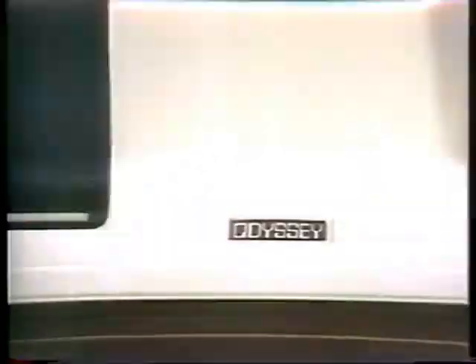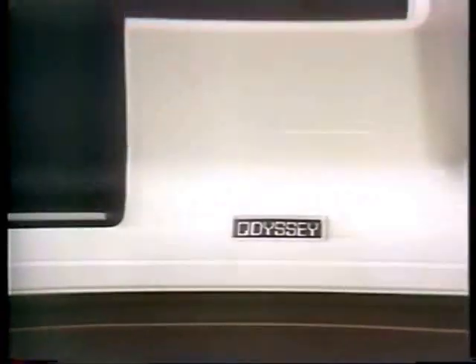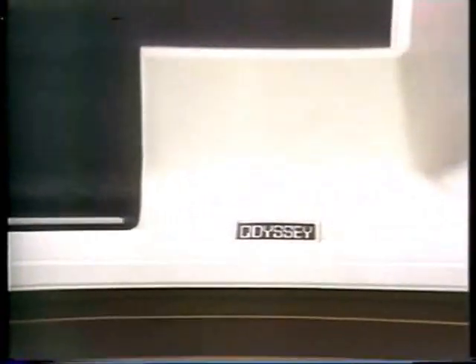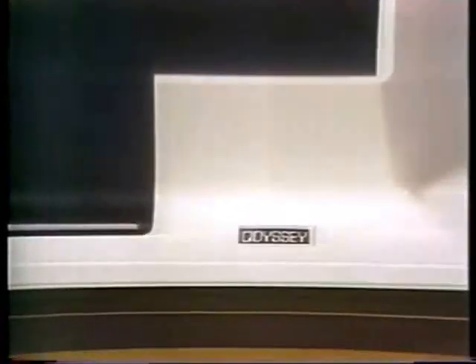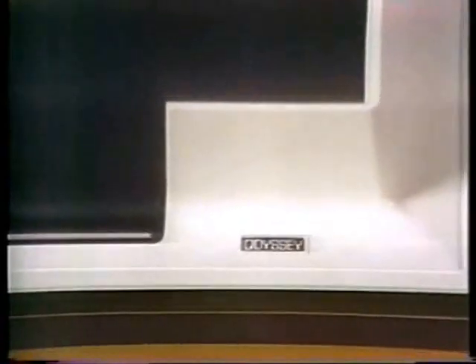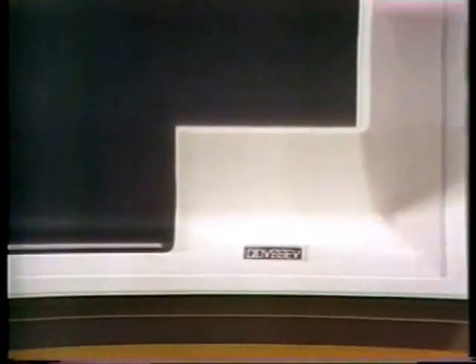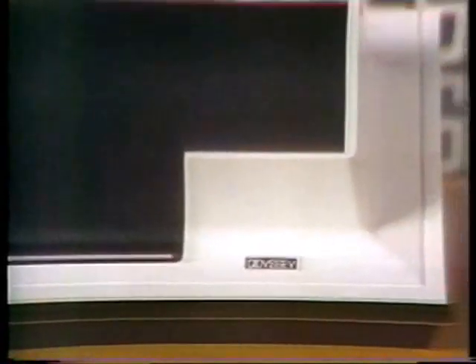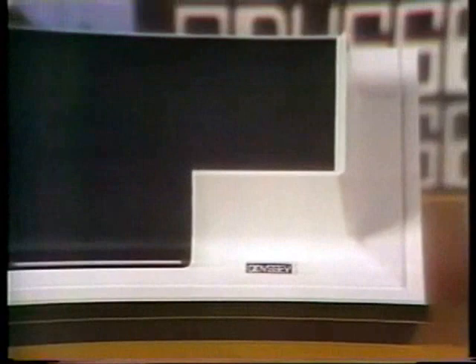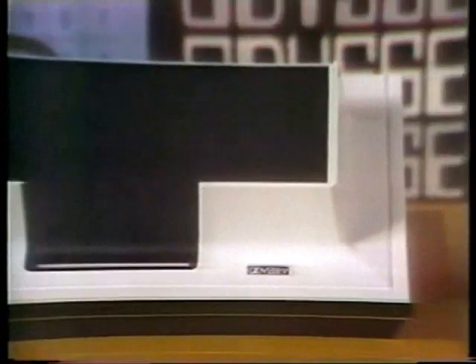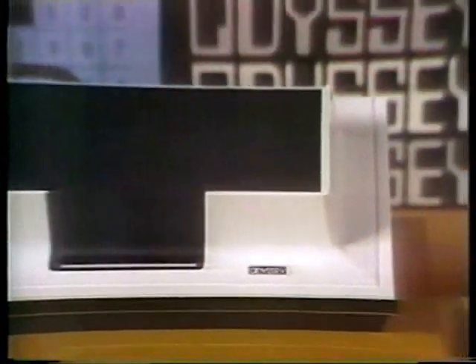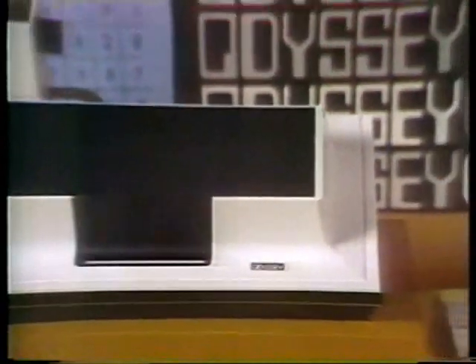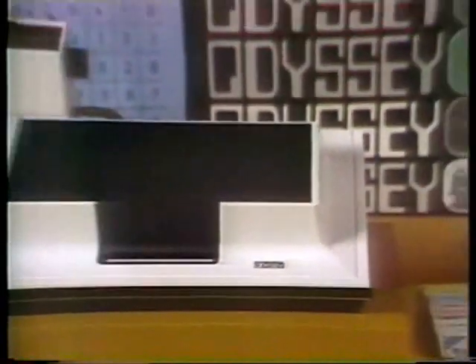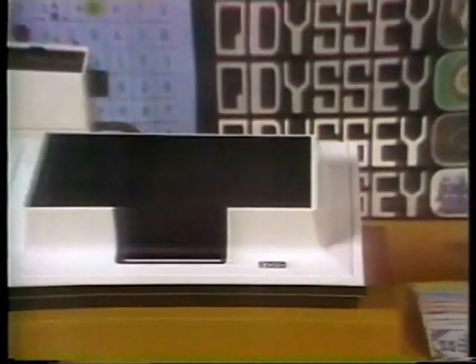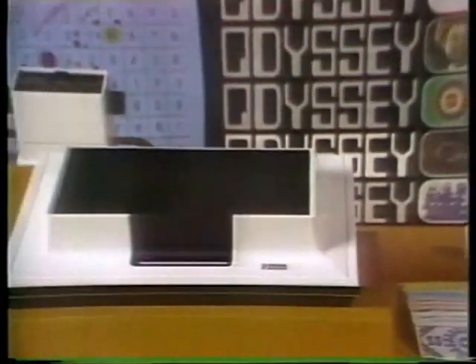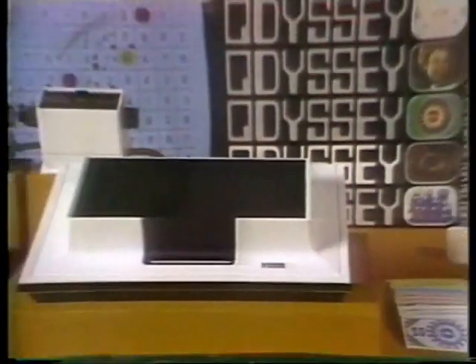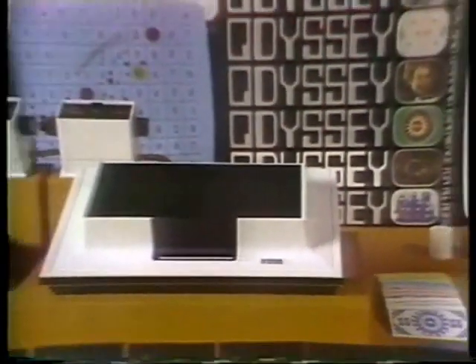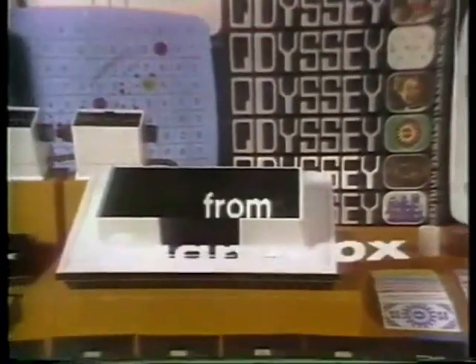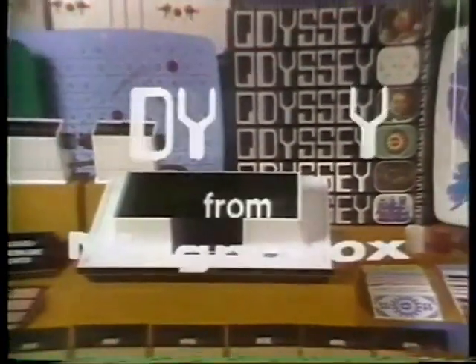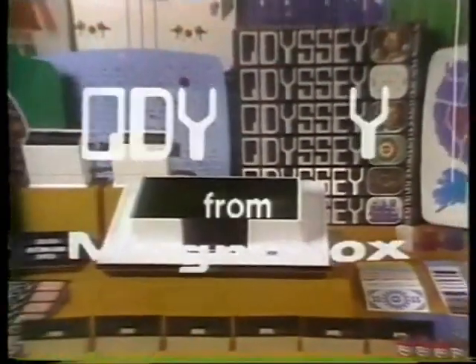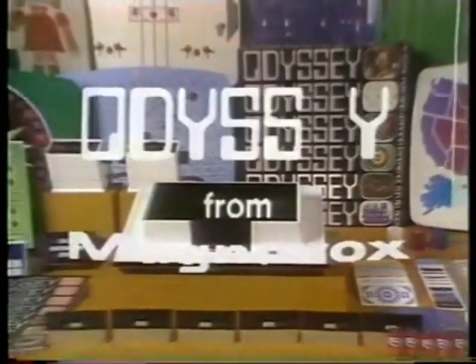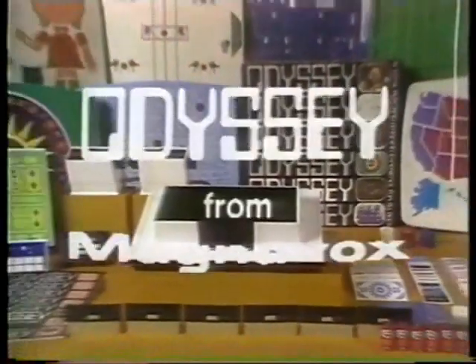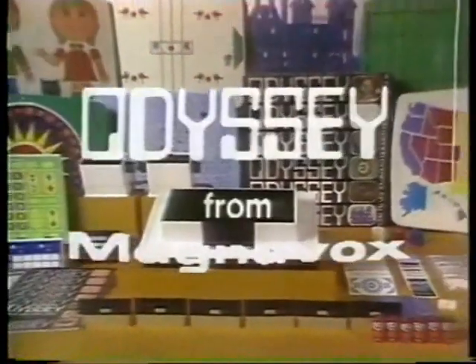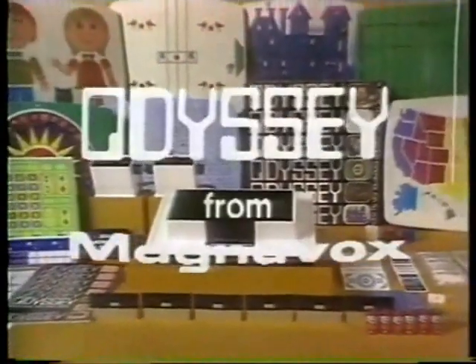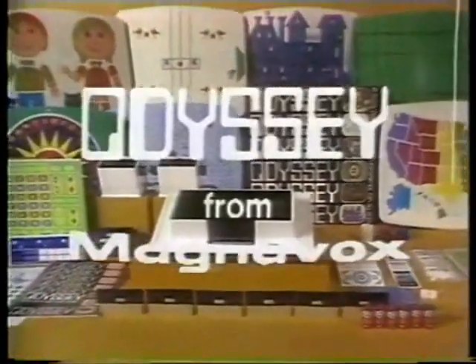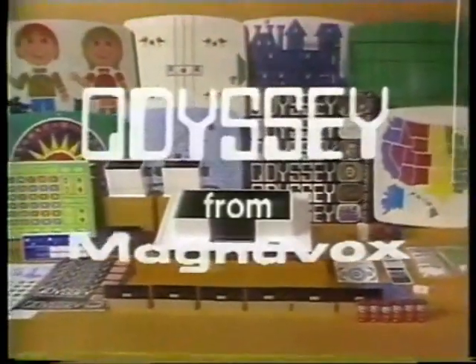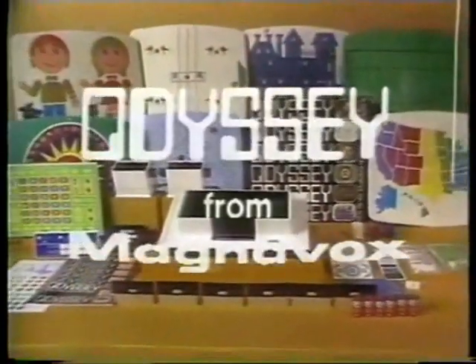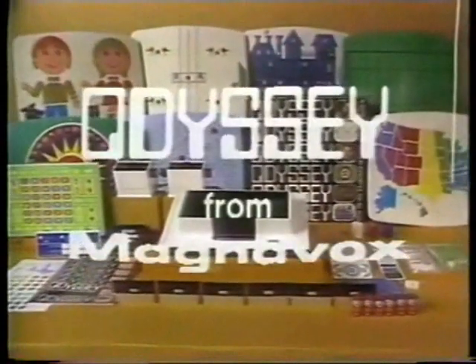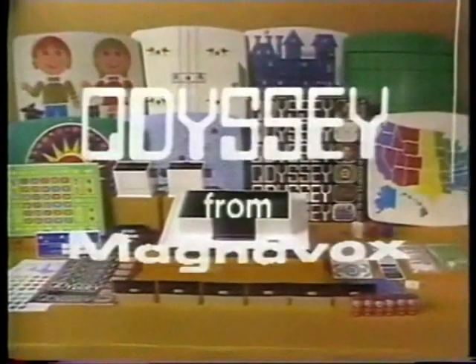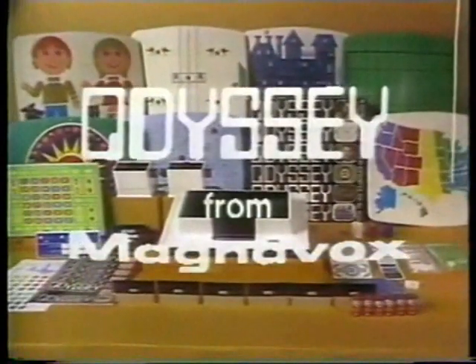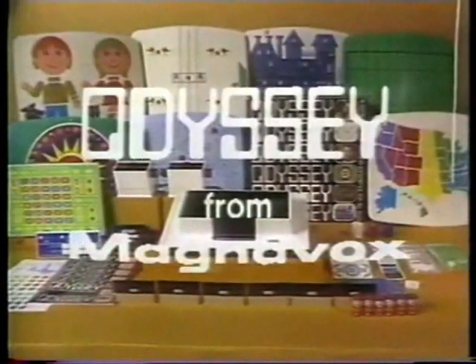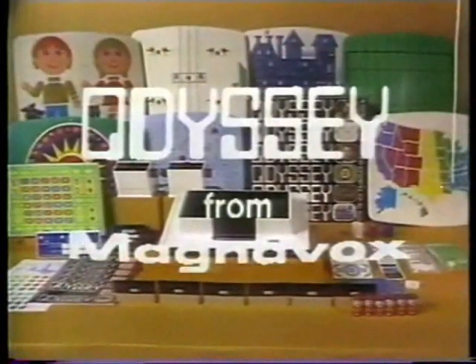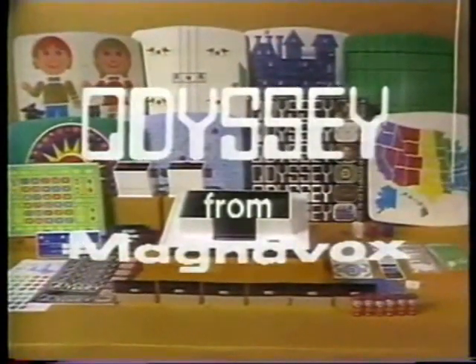Odyssey — a new dimension for your television. Now at your Magnavox dealer, listed in the yellow pages.